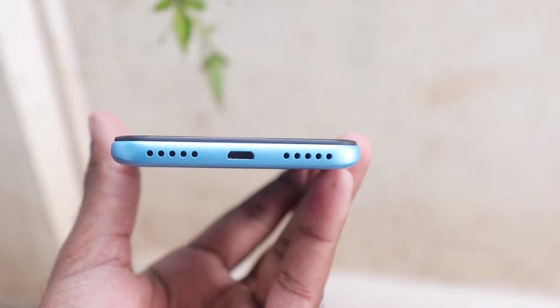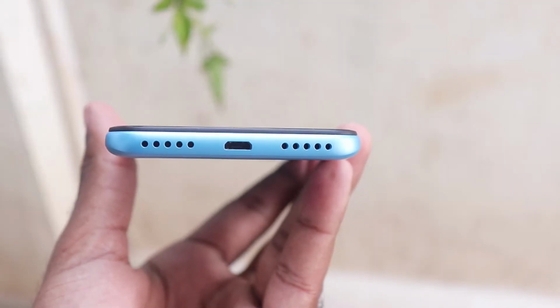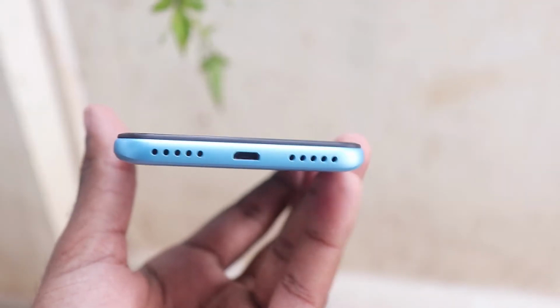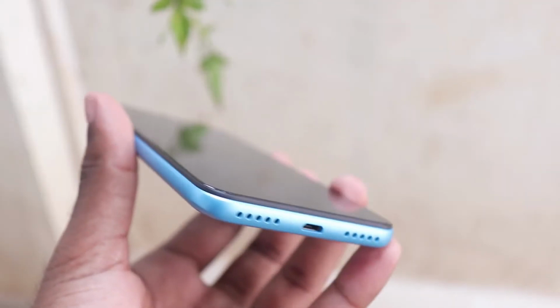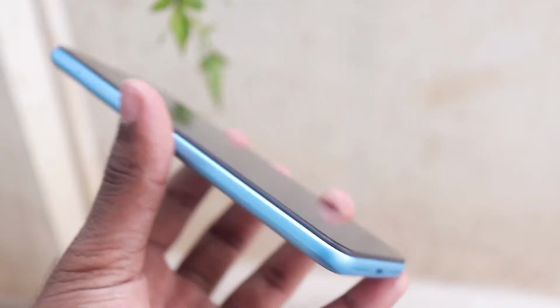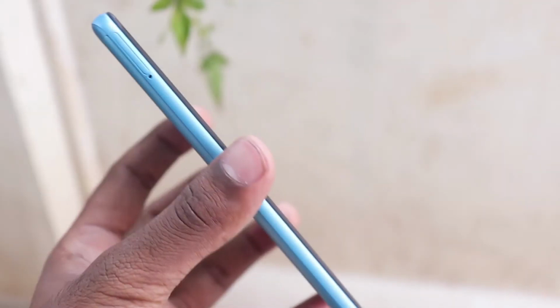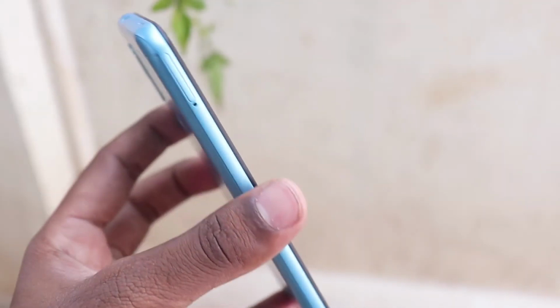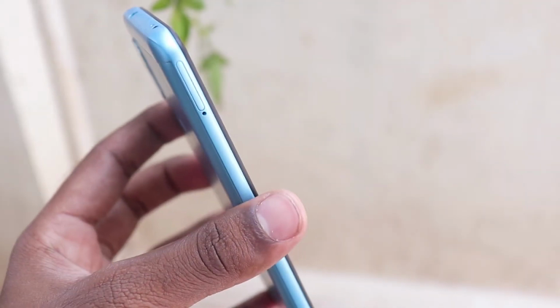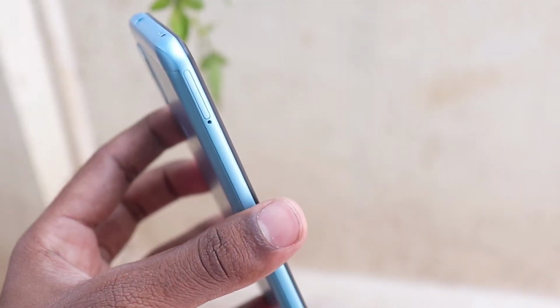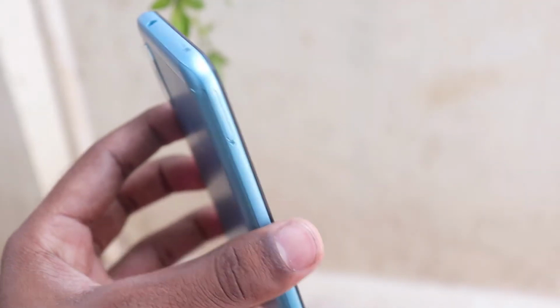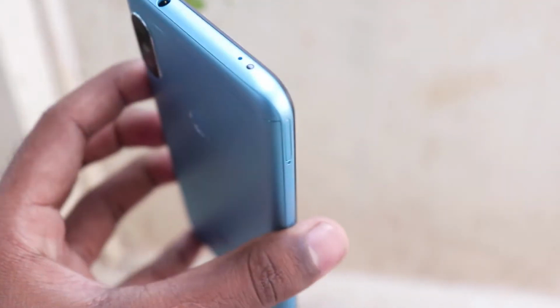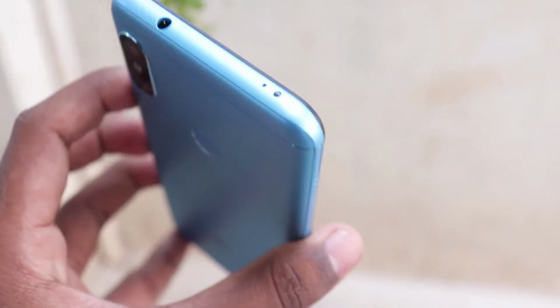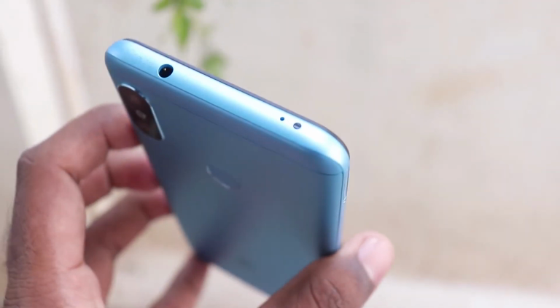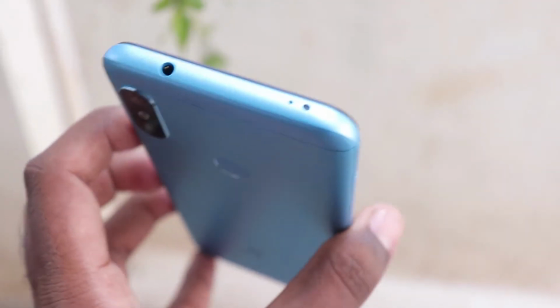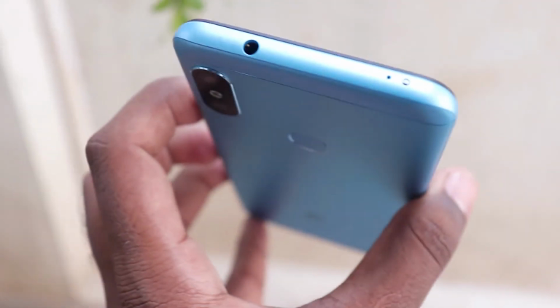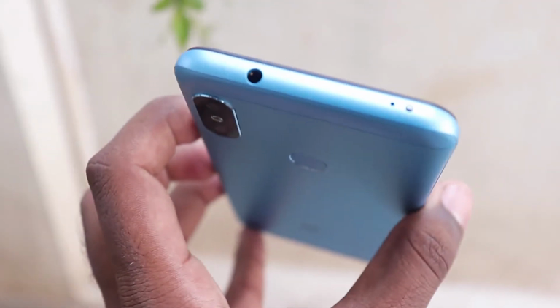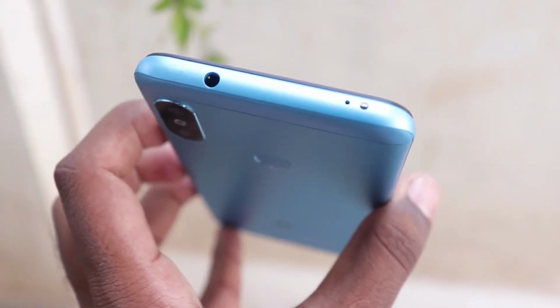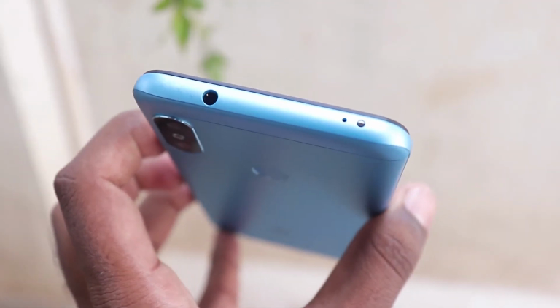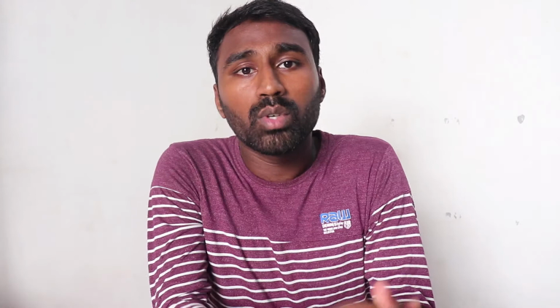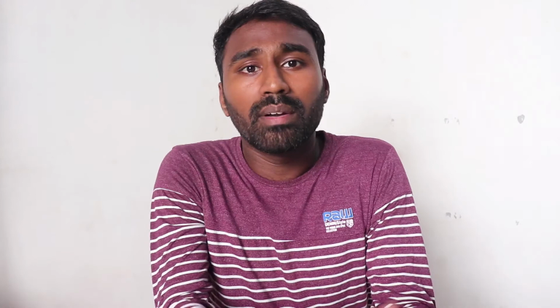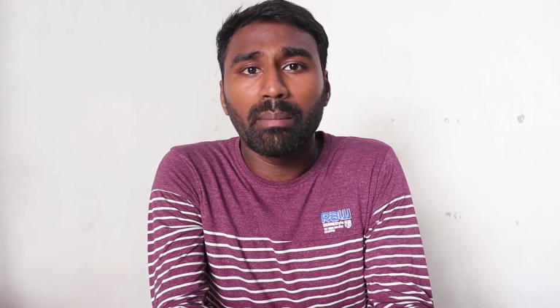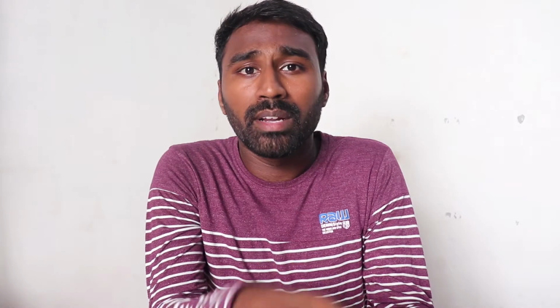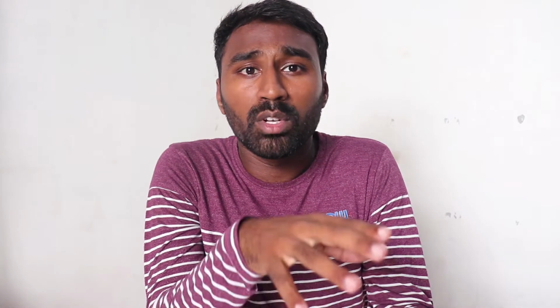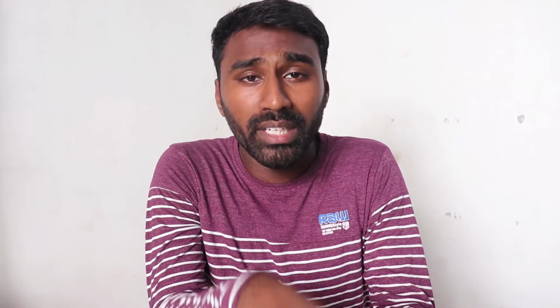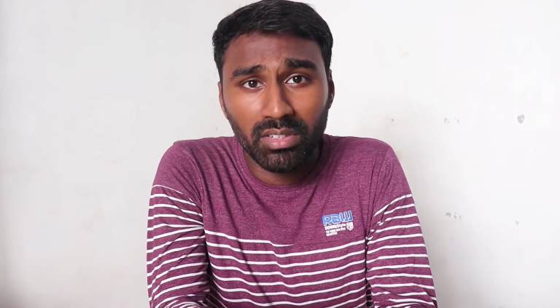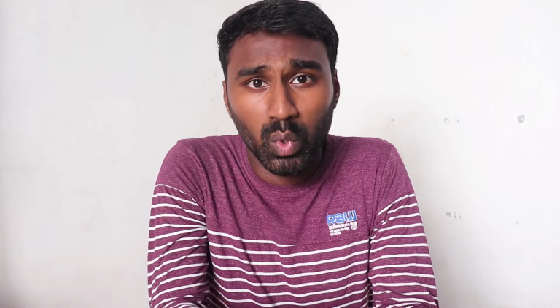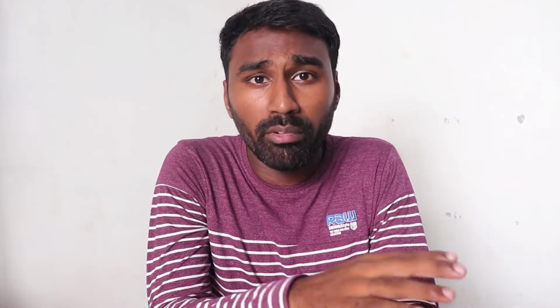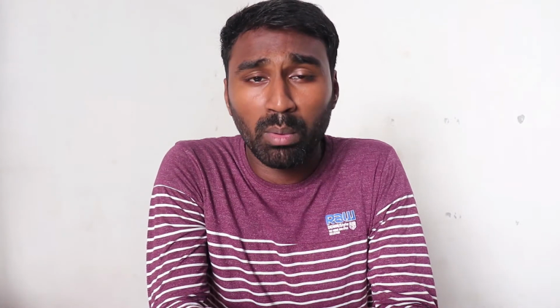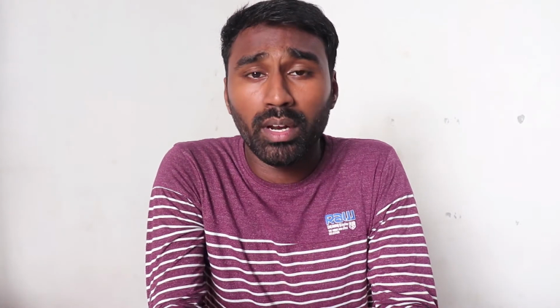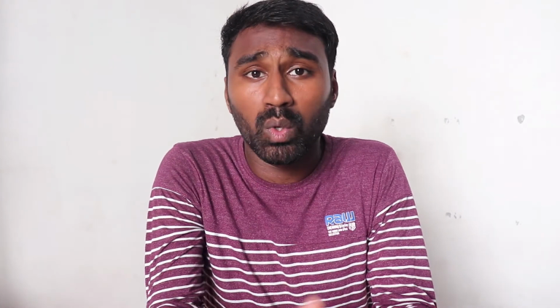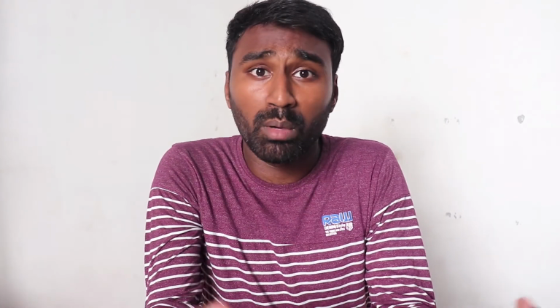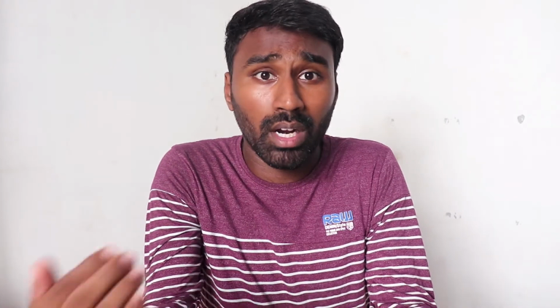You can also add a 3.5mm headphone jack, and it has a micro USB port. The speaker is extremely loud.